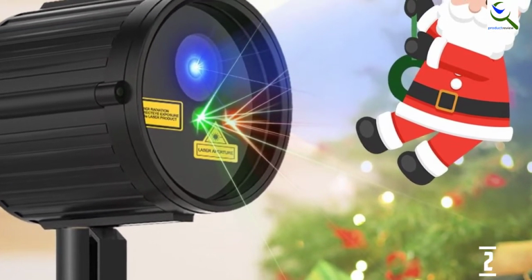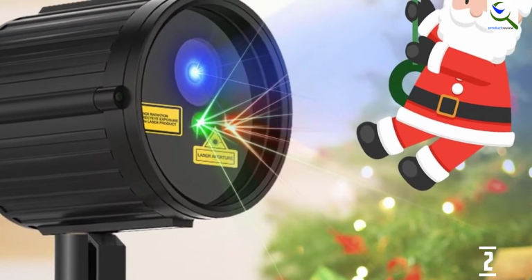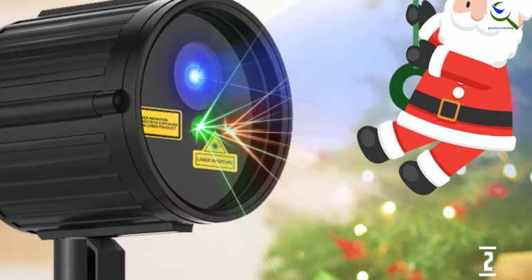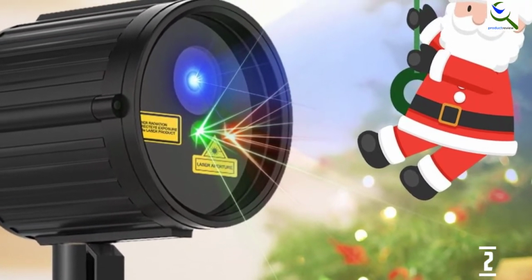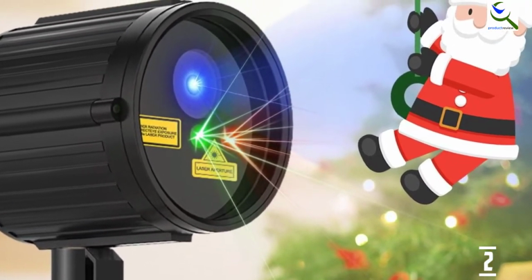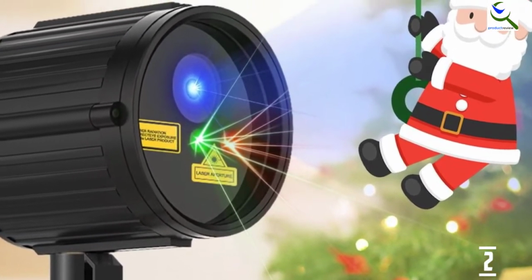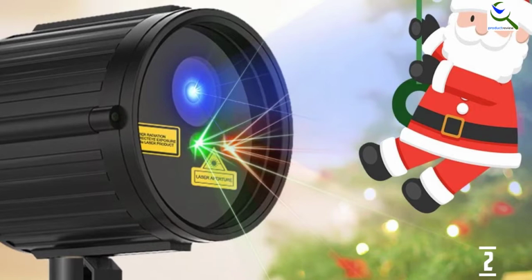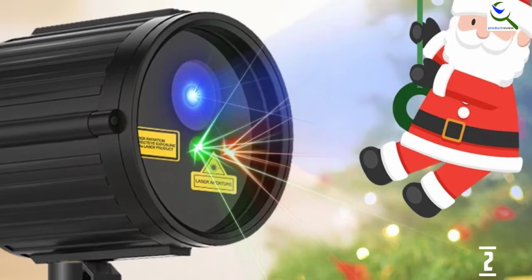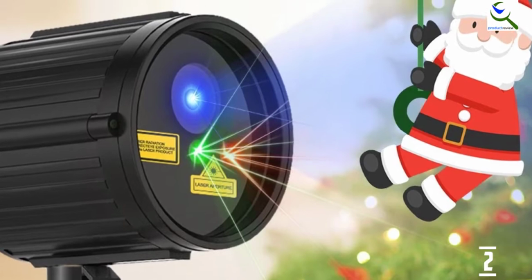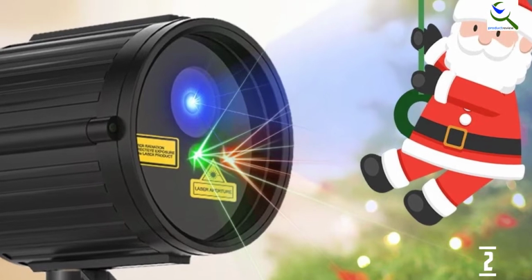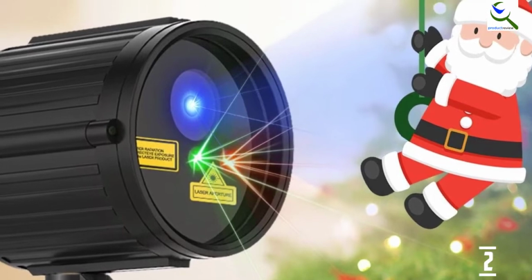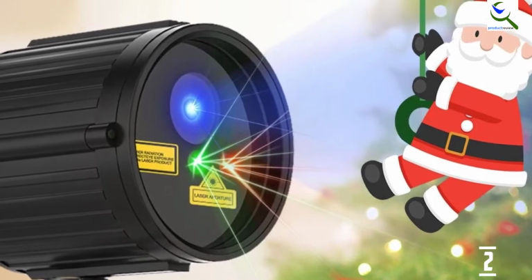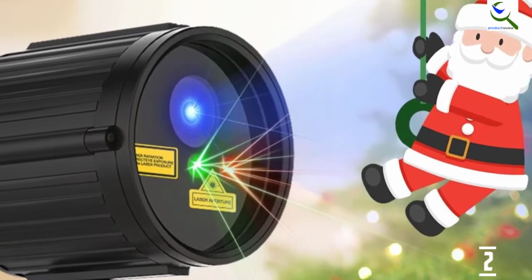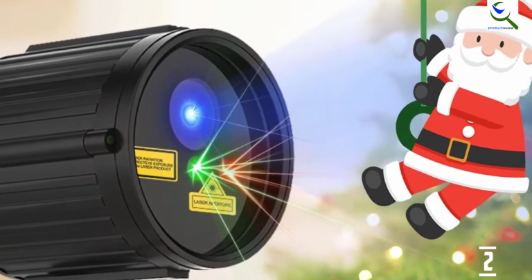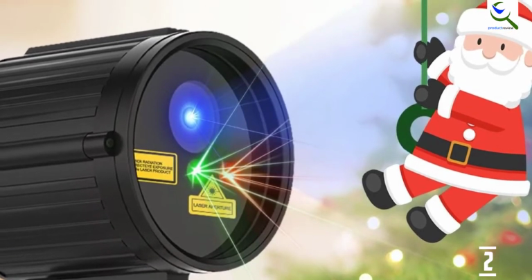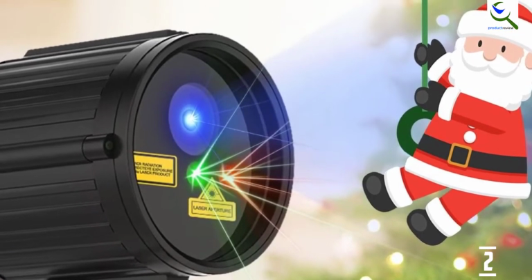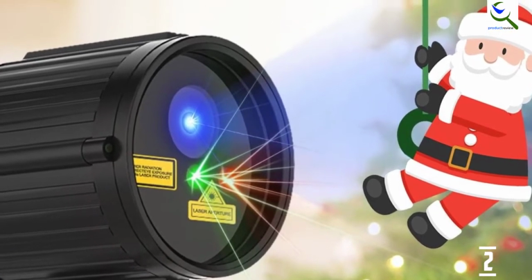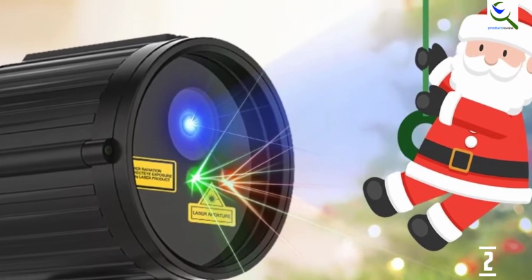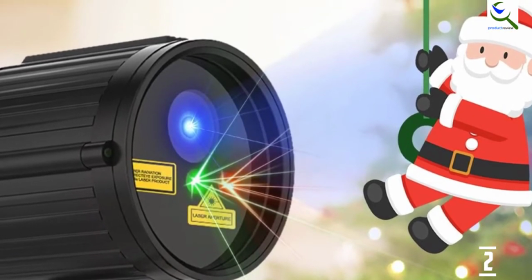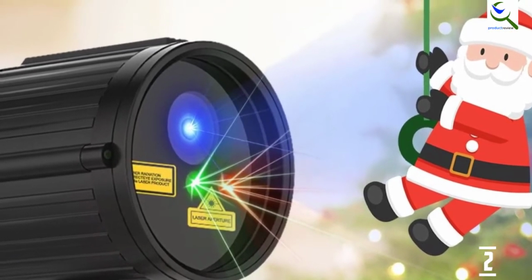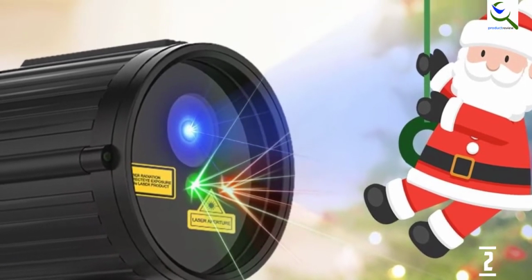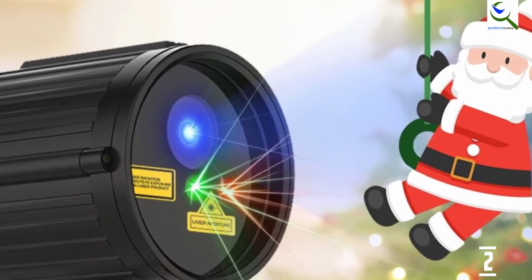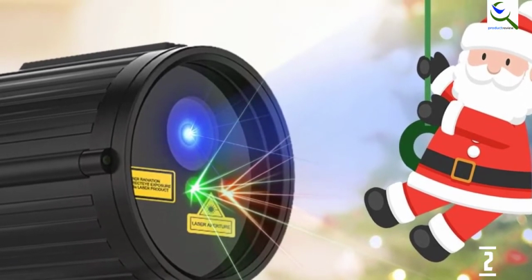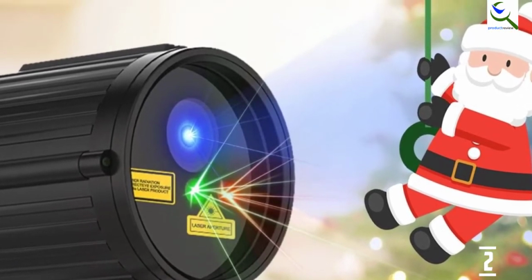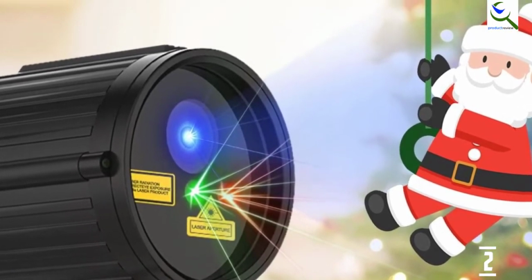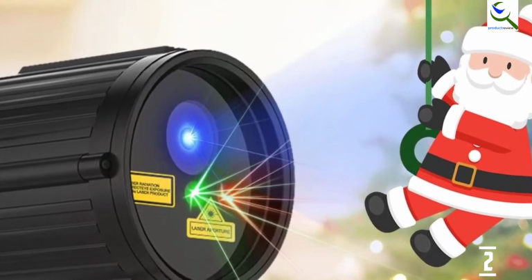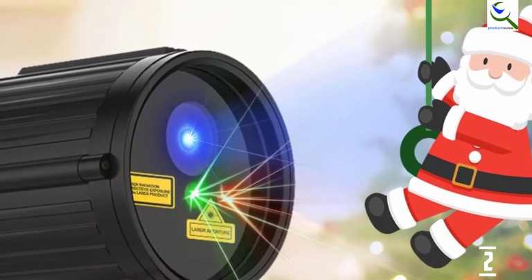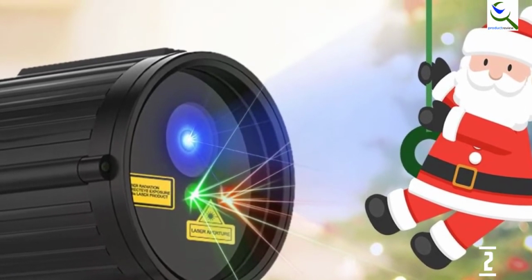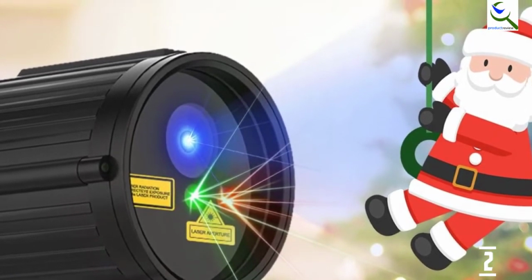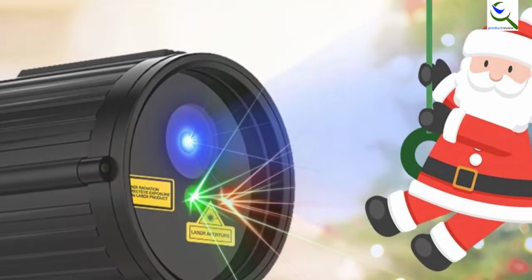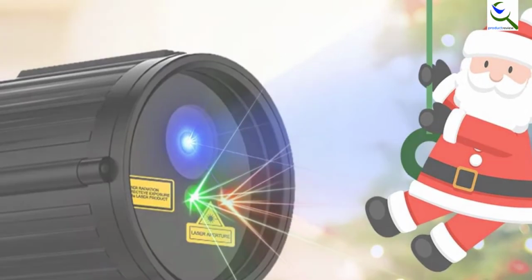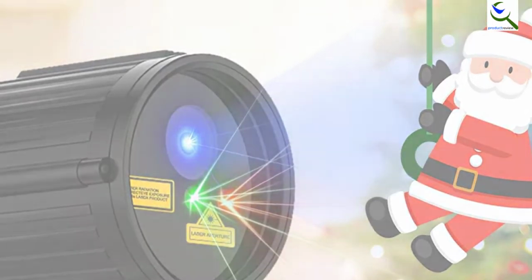However, there is a dotted pattern which allows you to use this projector for occasions outside of Christmas.